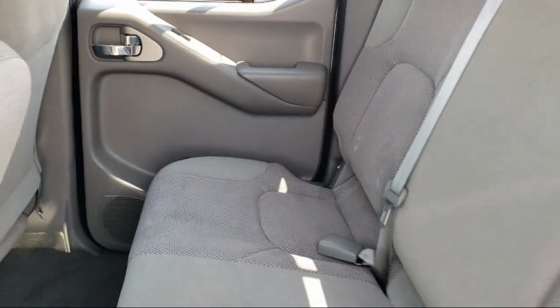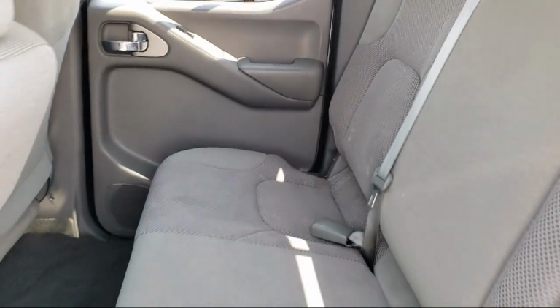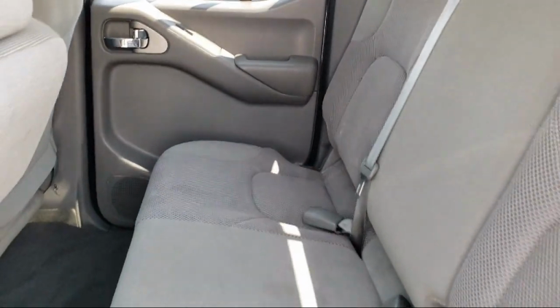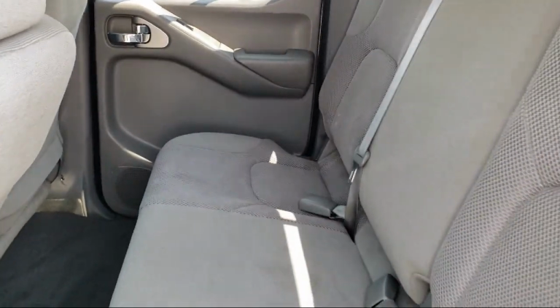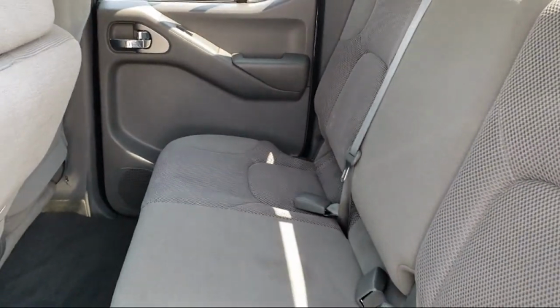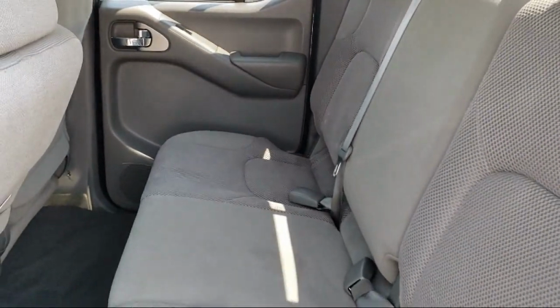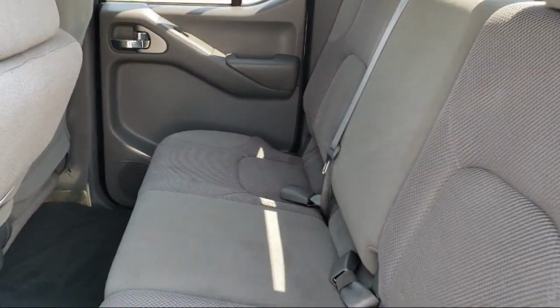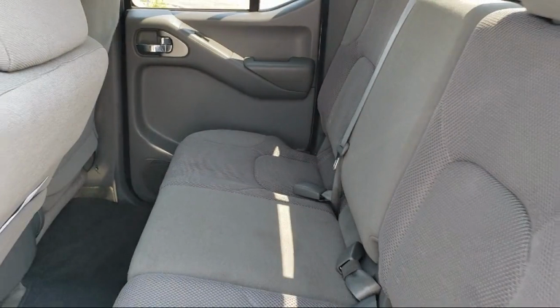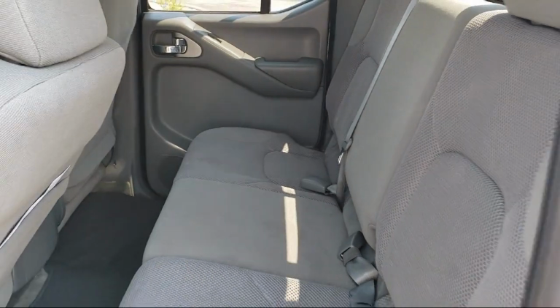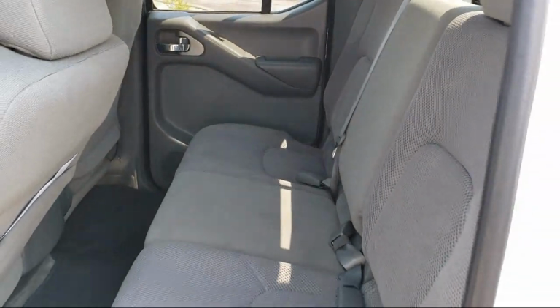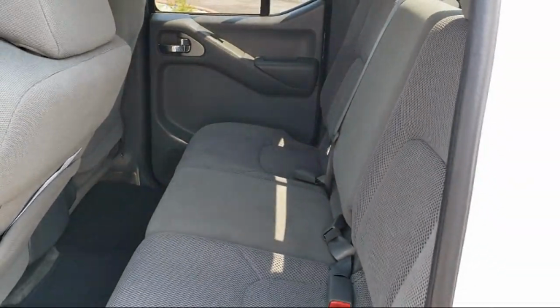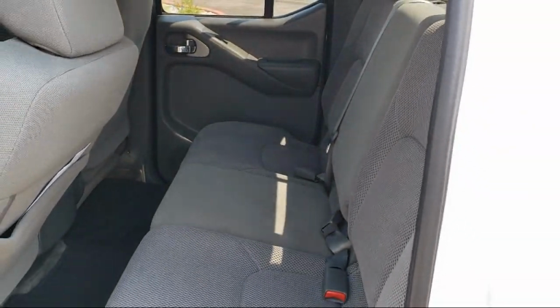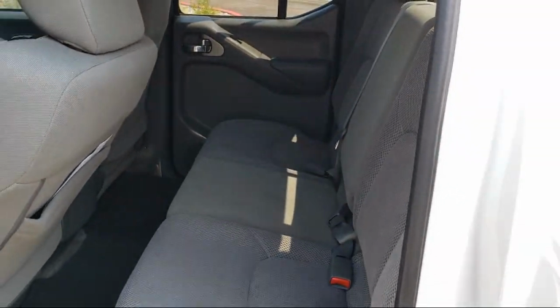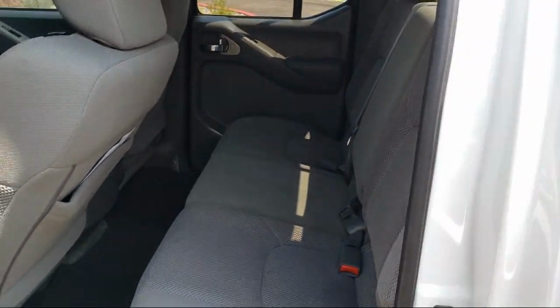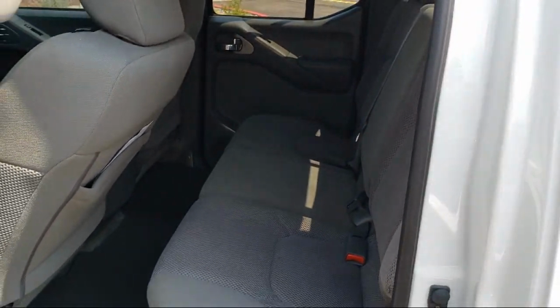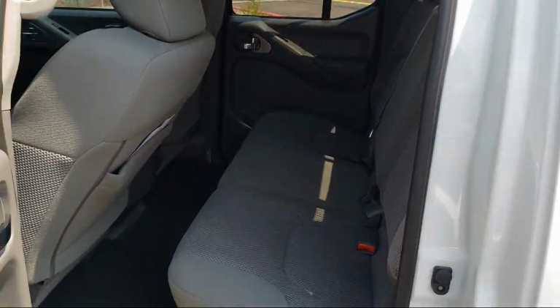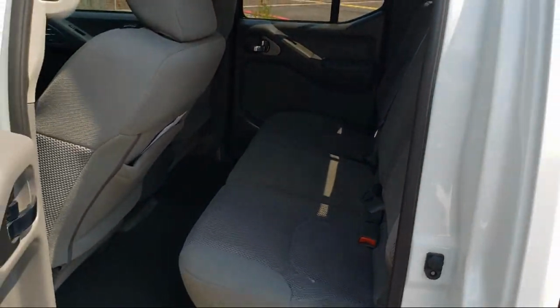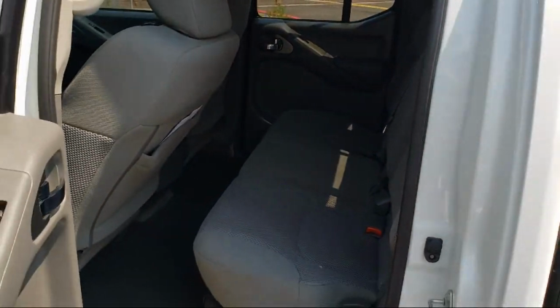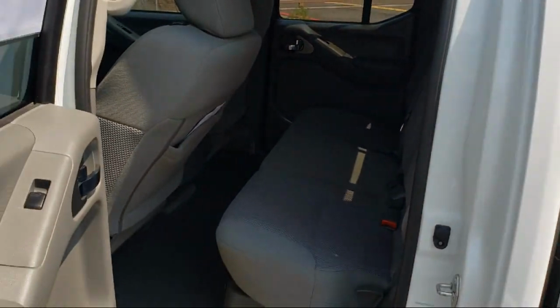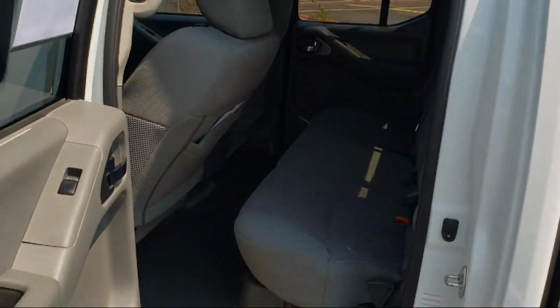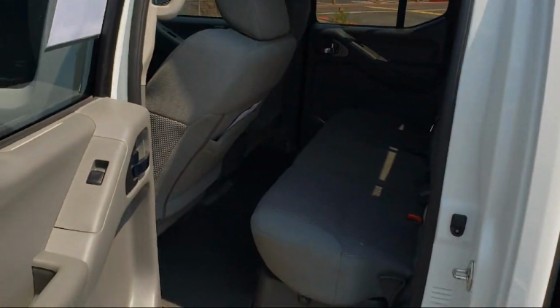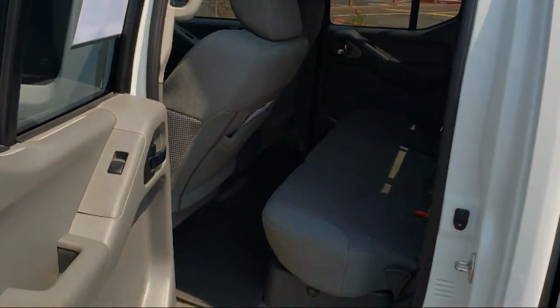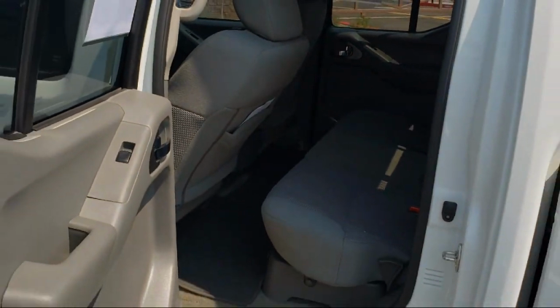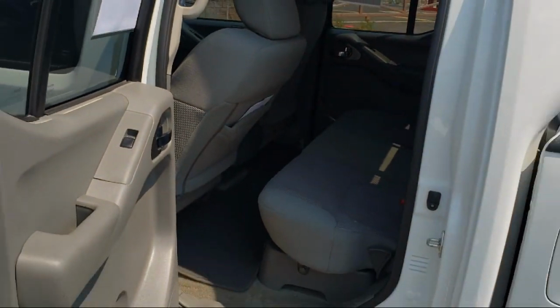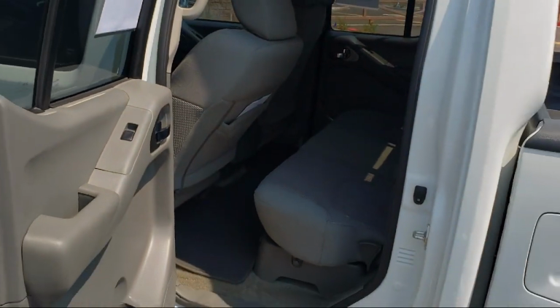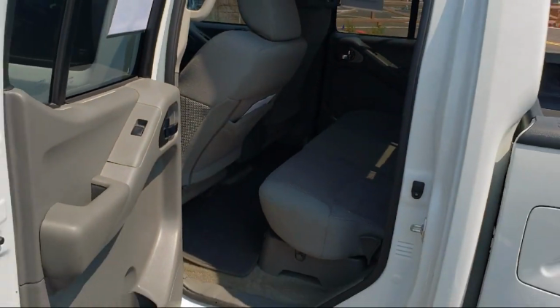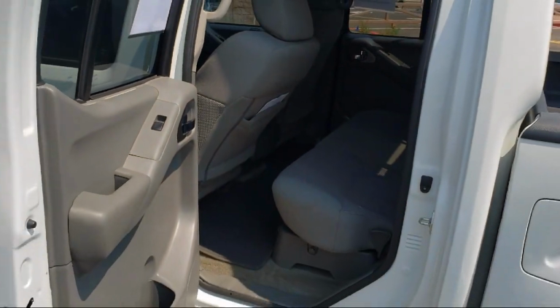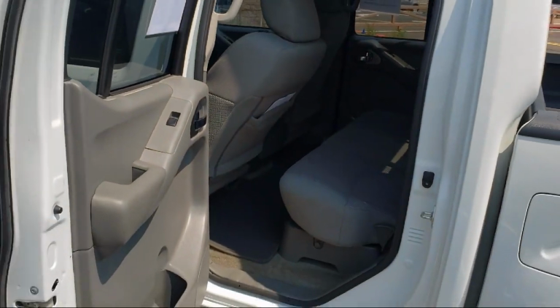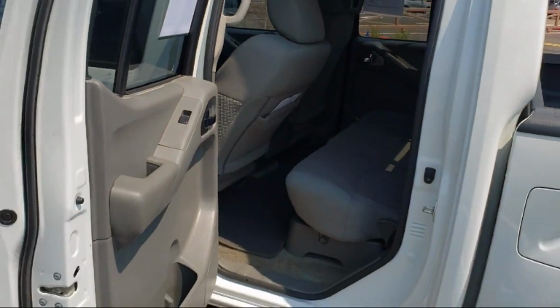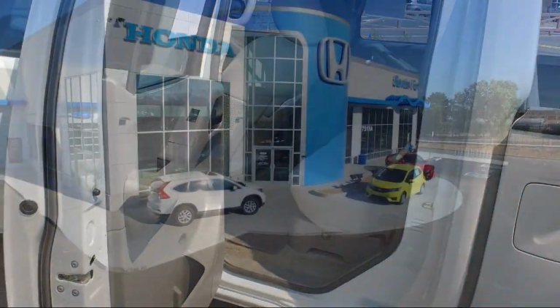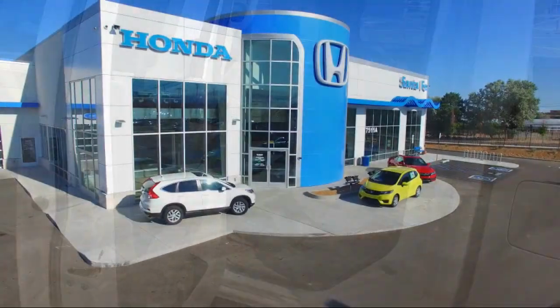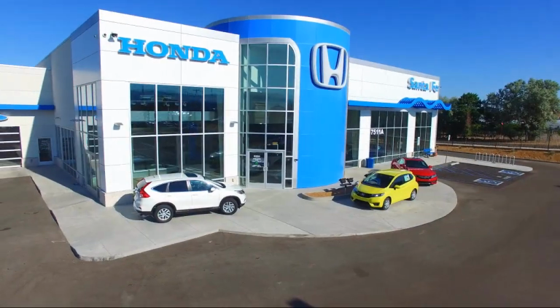So come in today and let us show you our dedication to quality service. We're located at 7511 Sirius Road in Santa Fe.